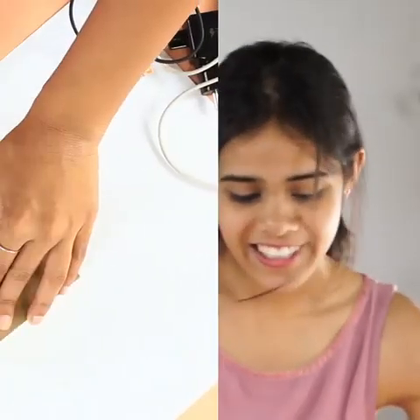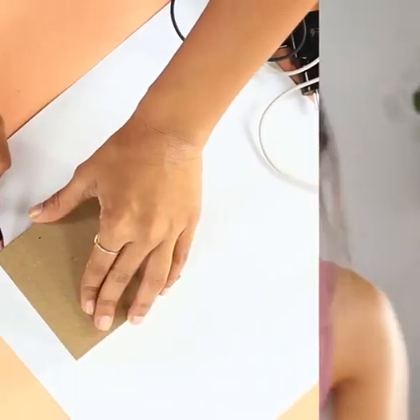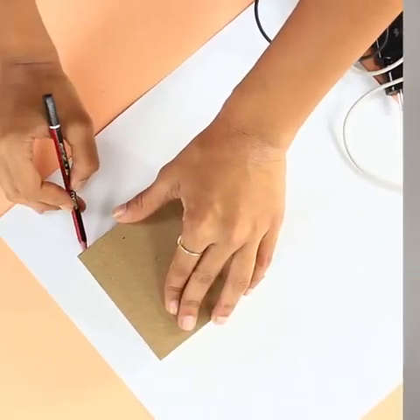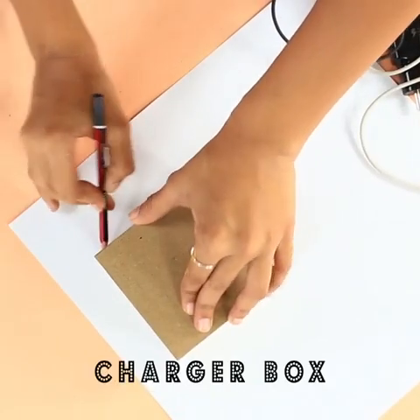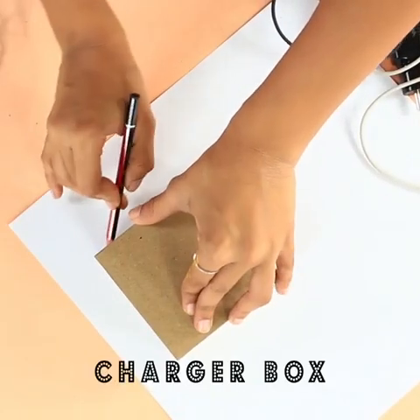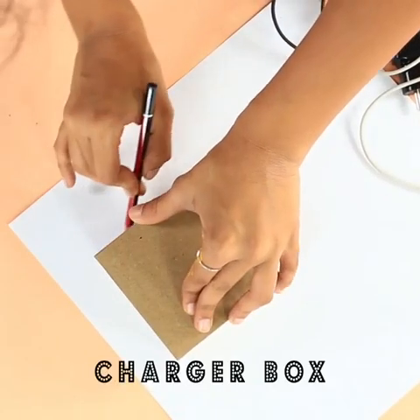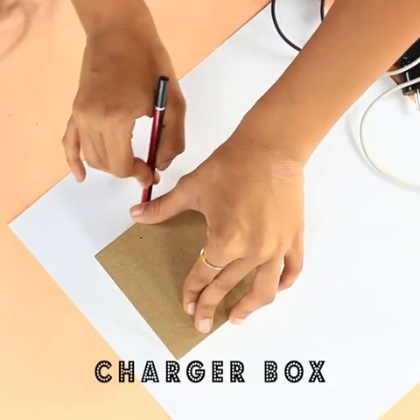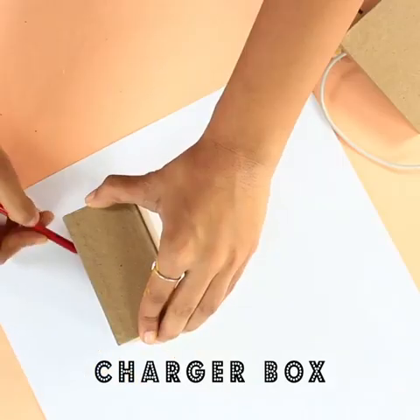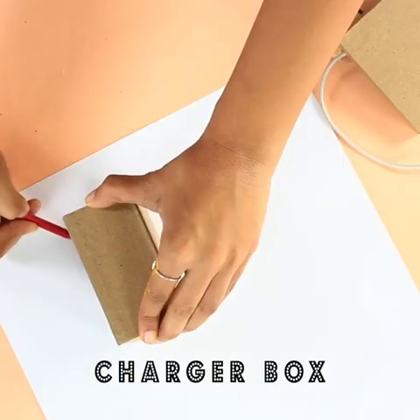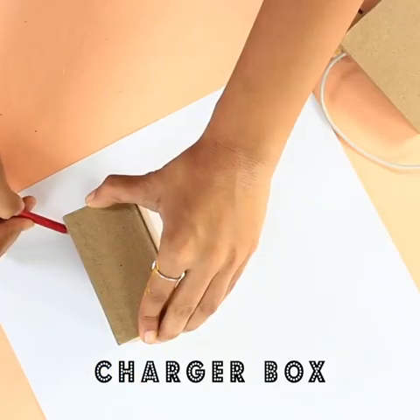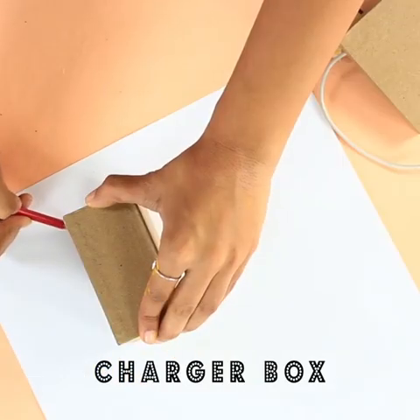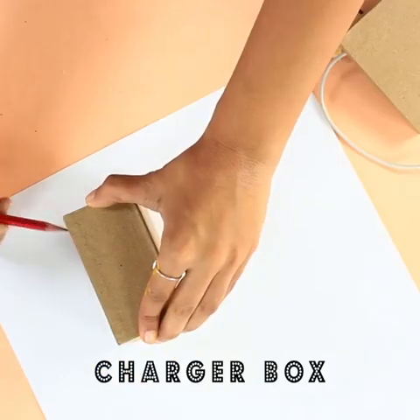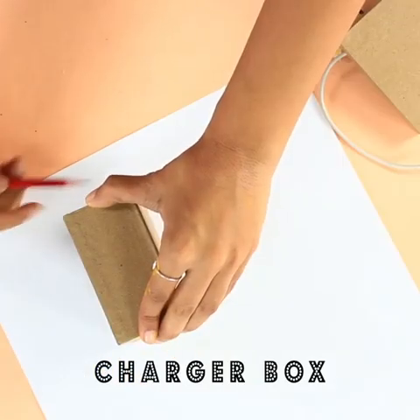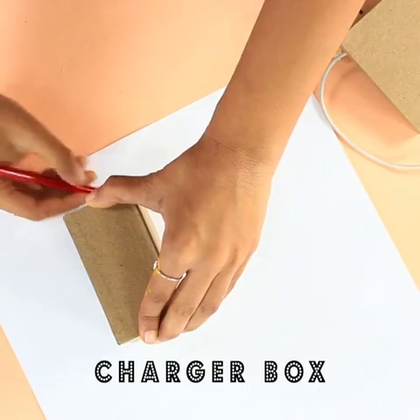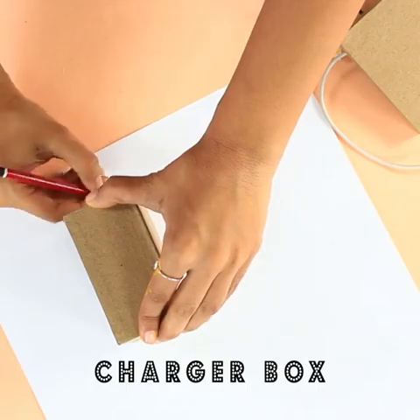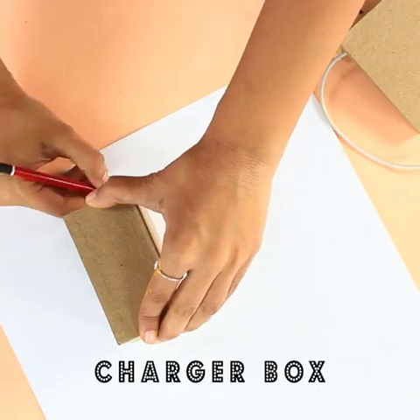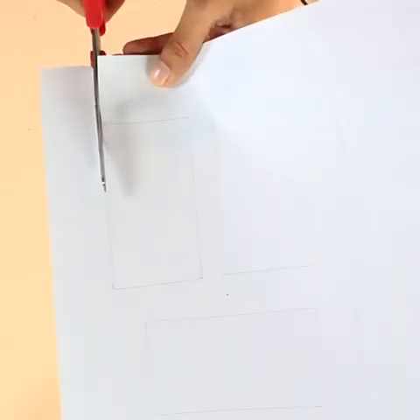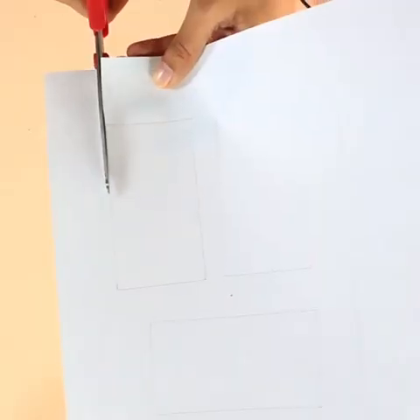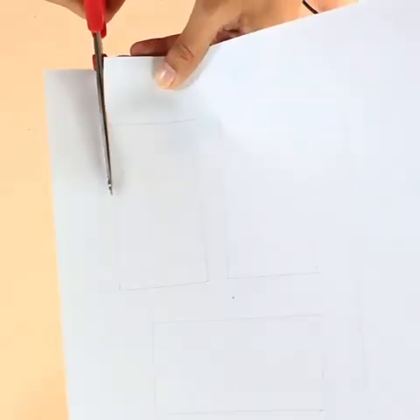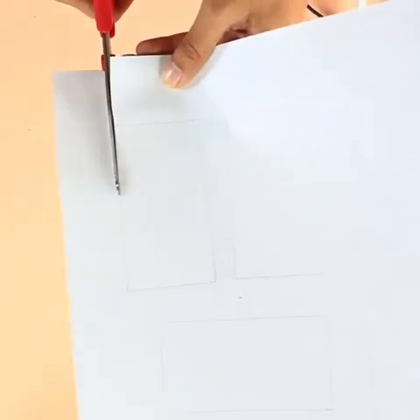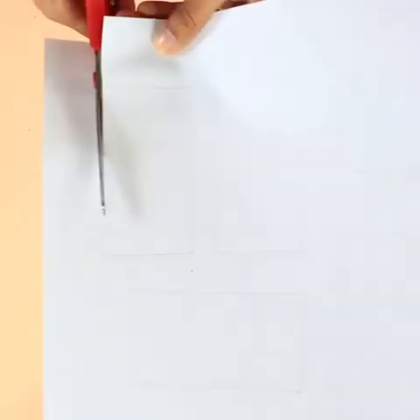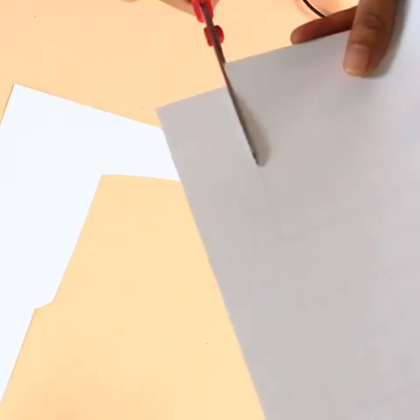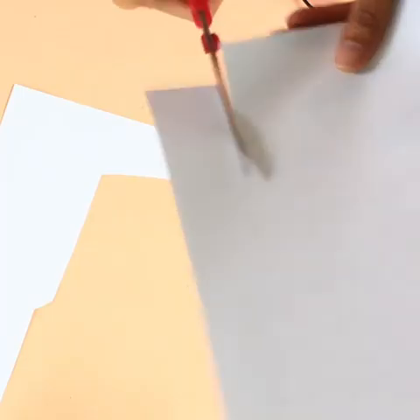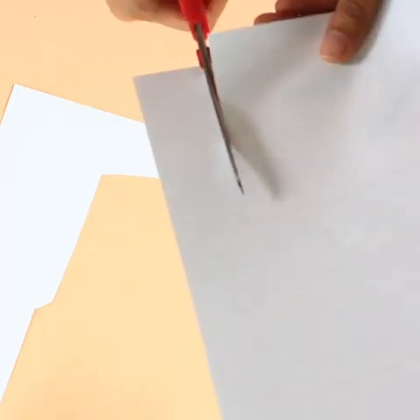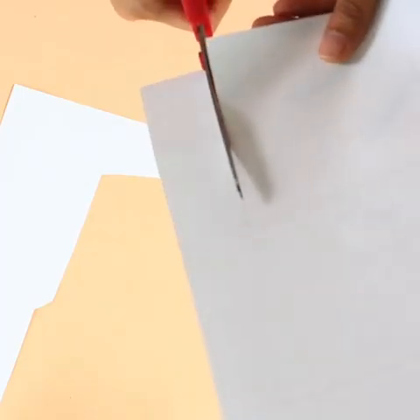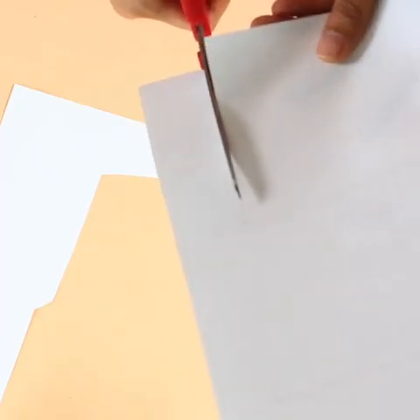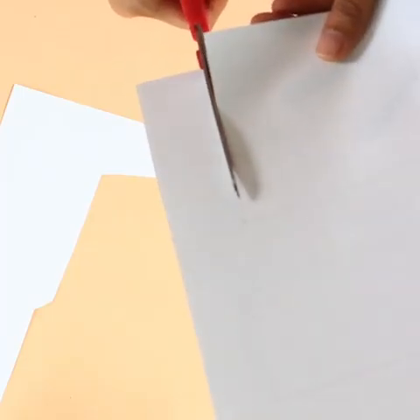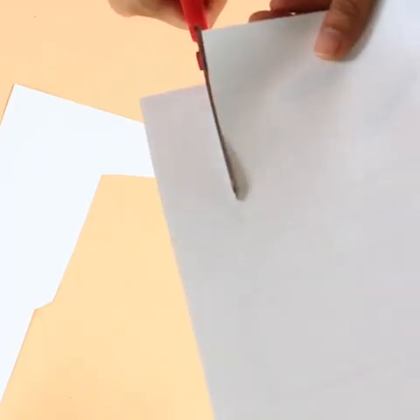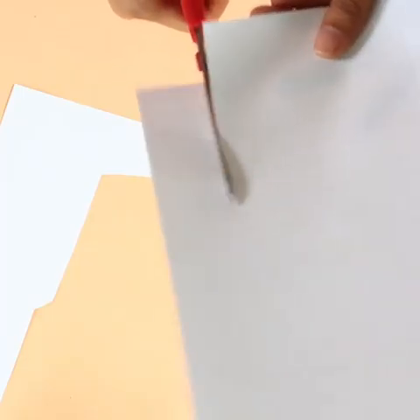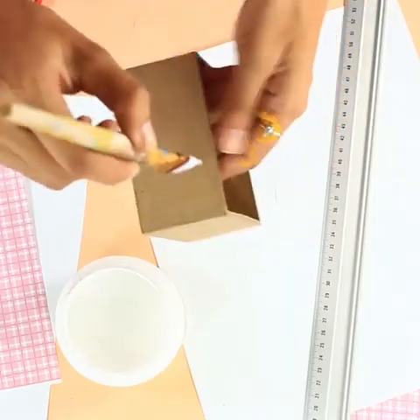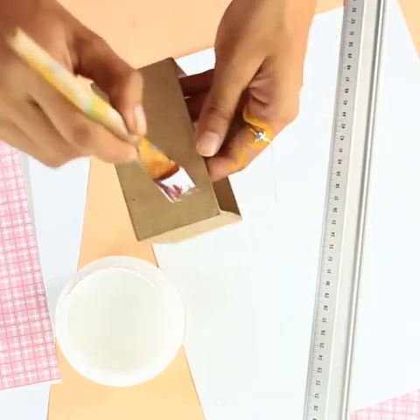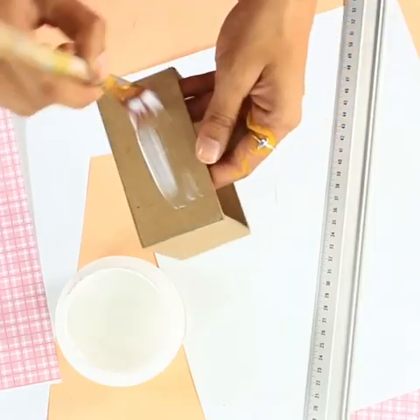So I'm so sick of having my cables lying around everywhere. So in the second DIY we're going to have it in a box.